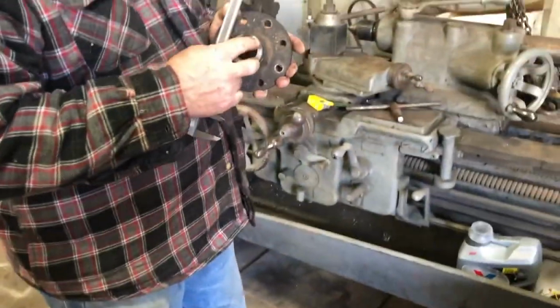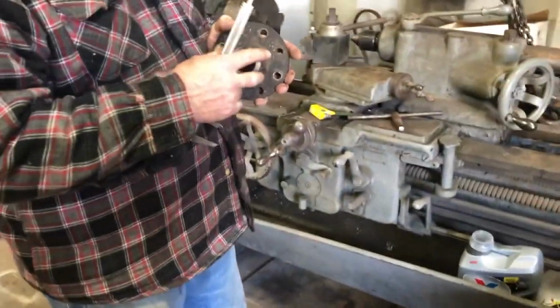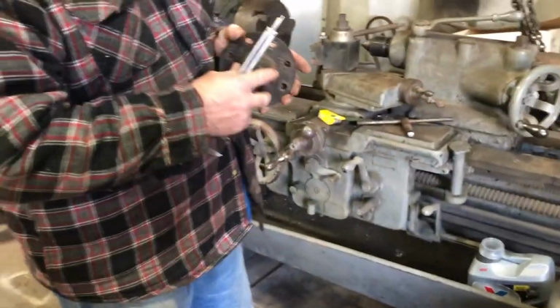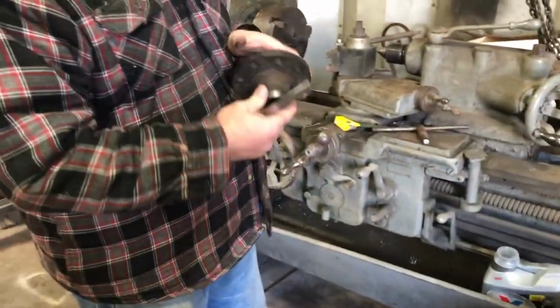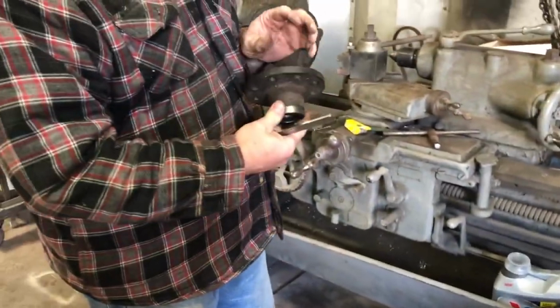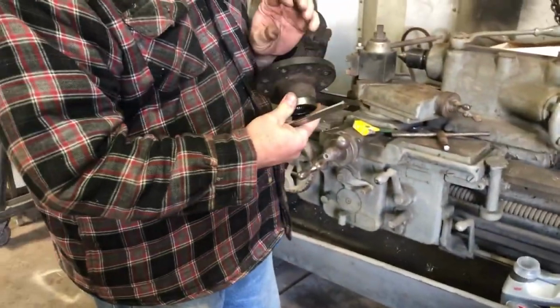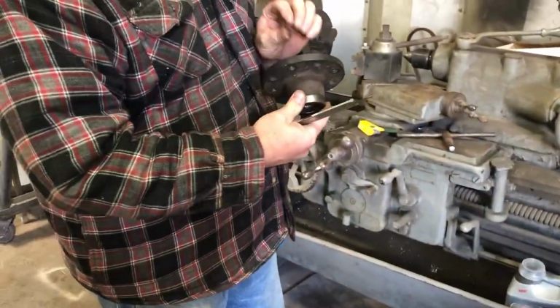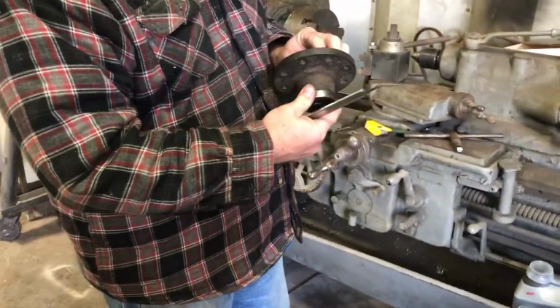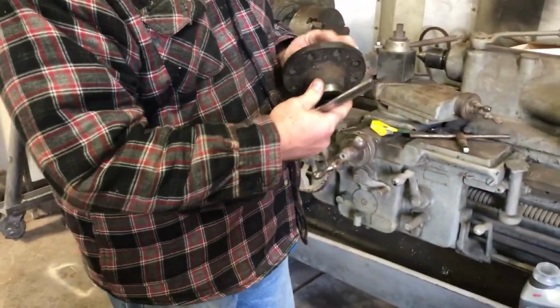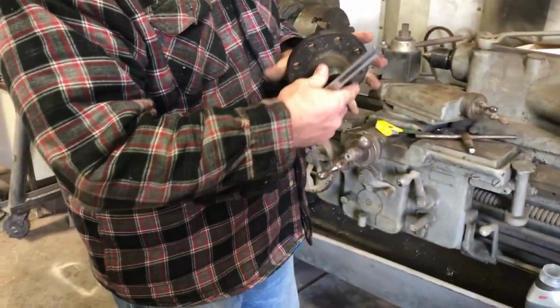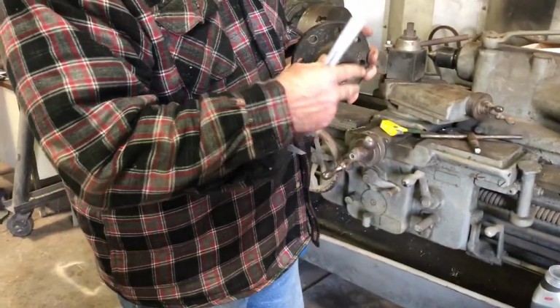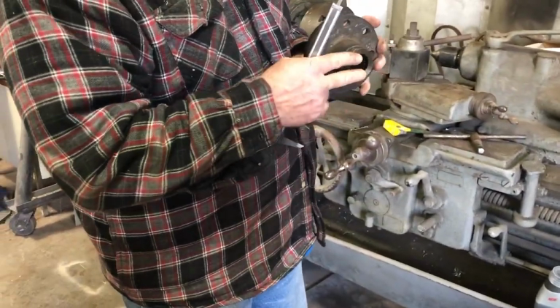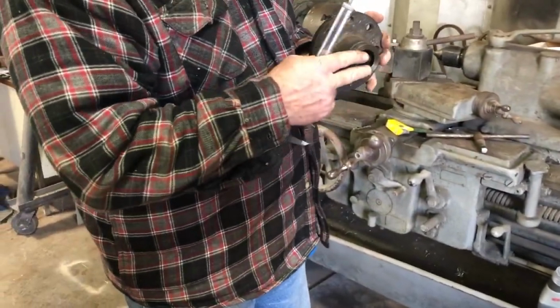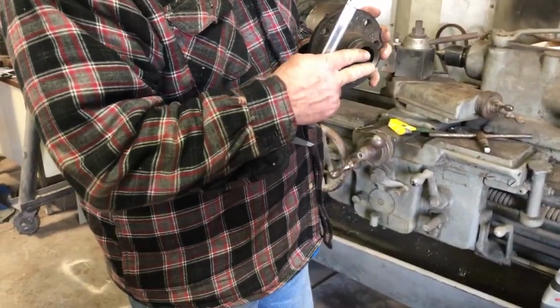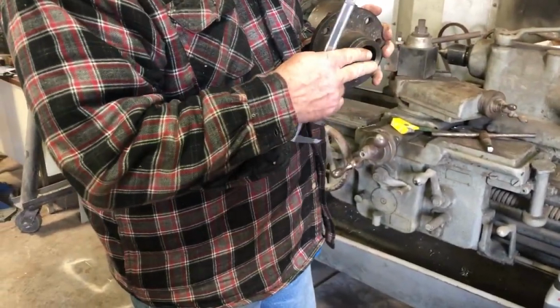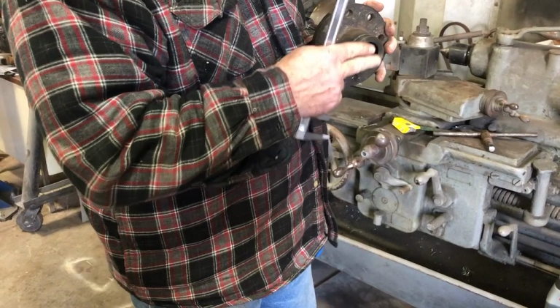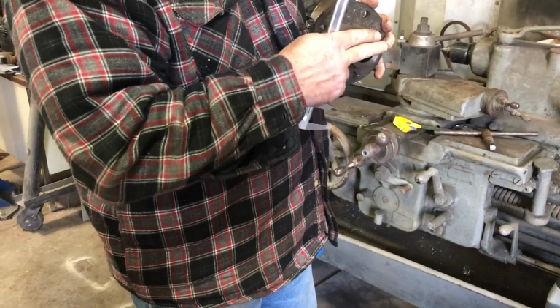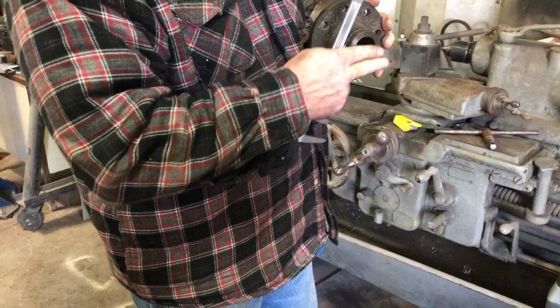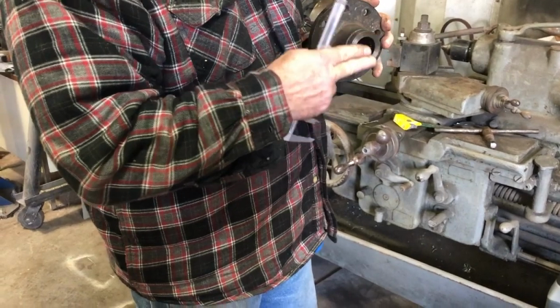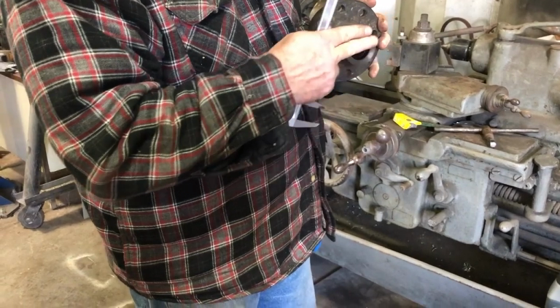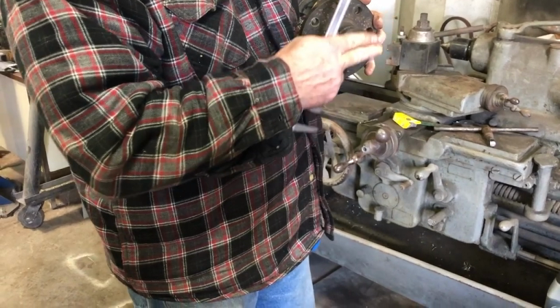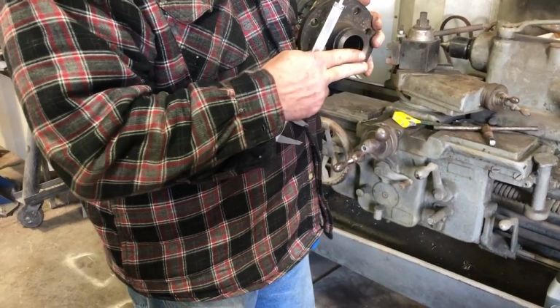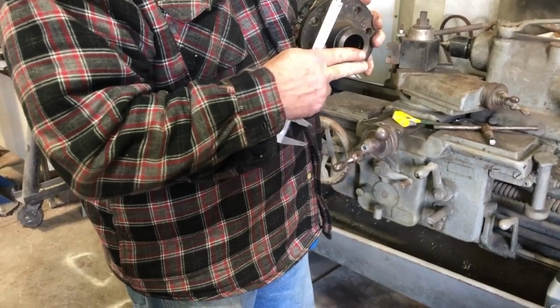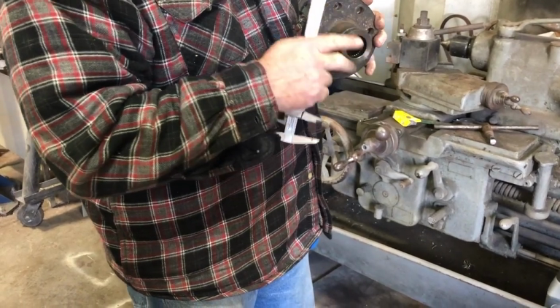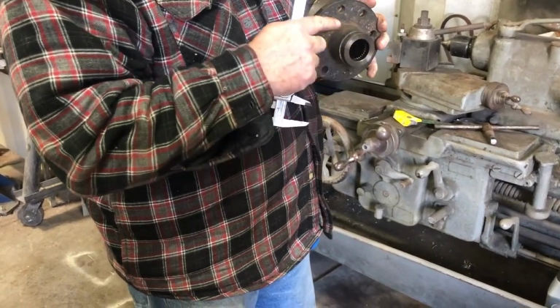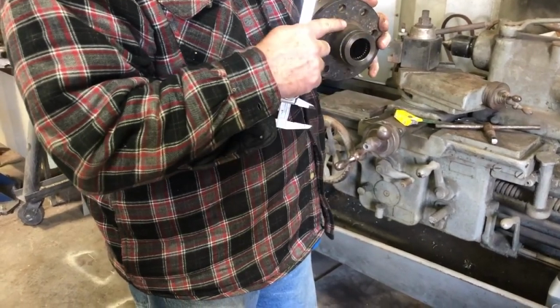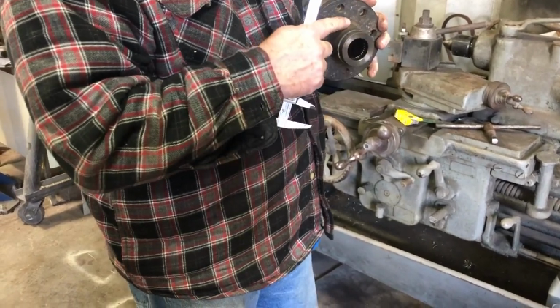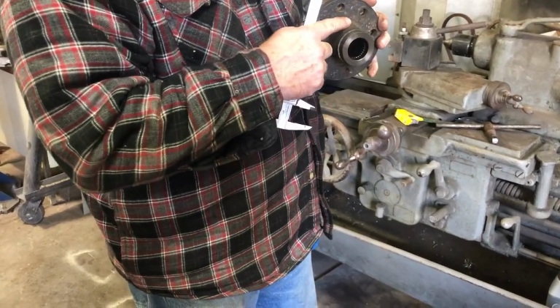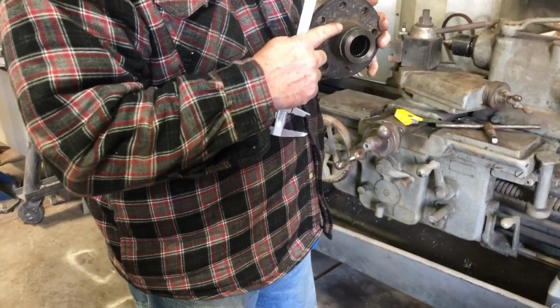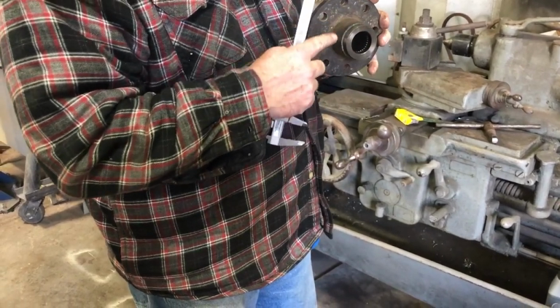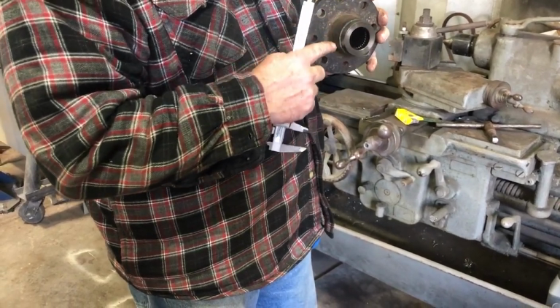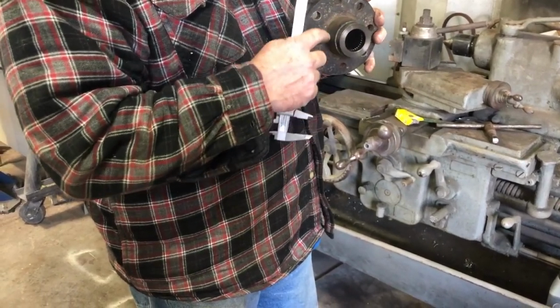That way when we put on the bolt and tighten it up, we're tightening up against the flat surface and not the seal.